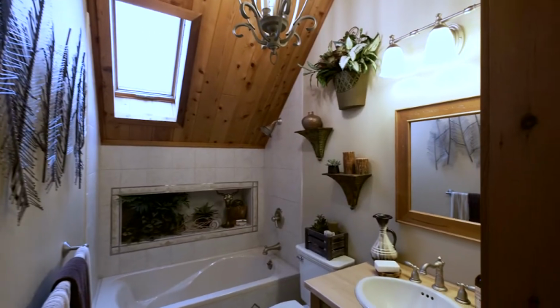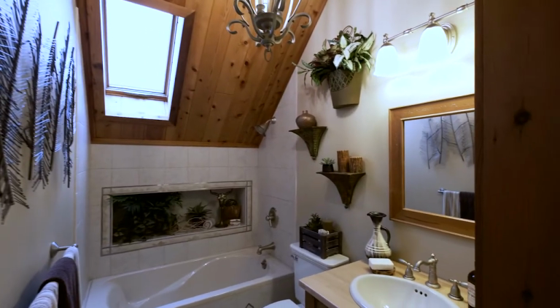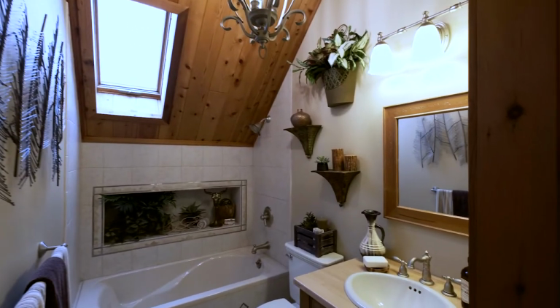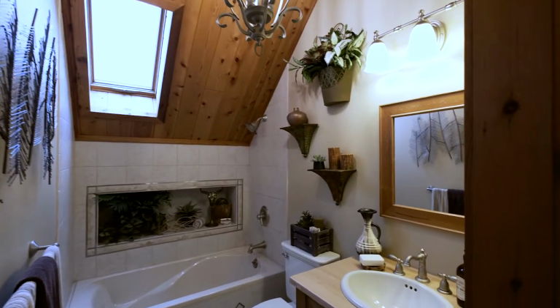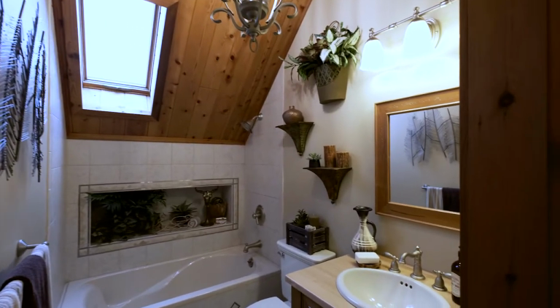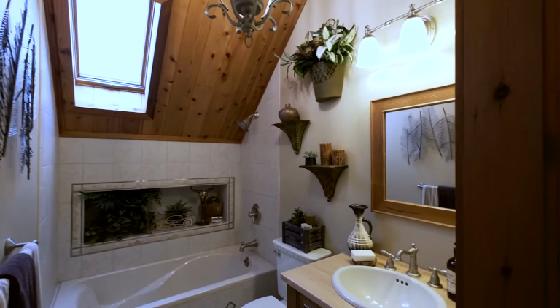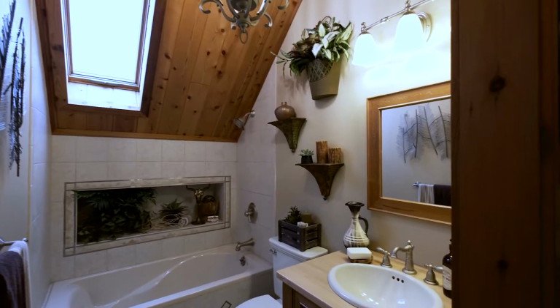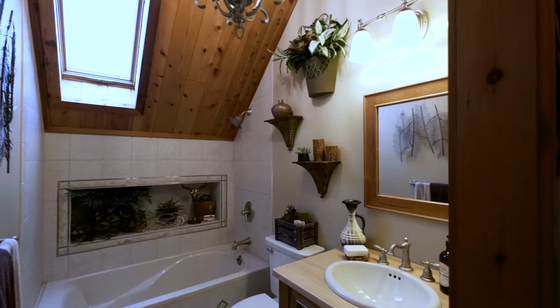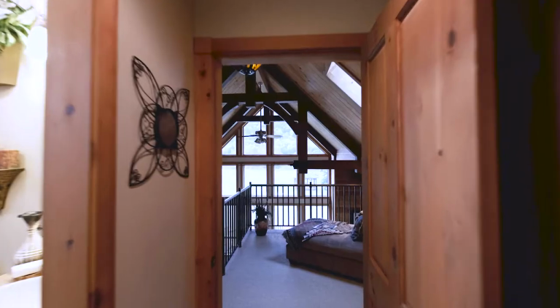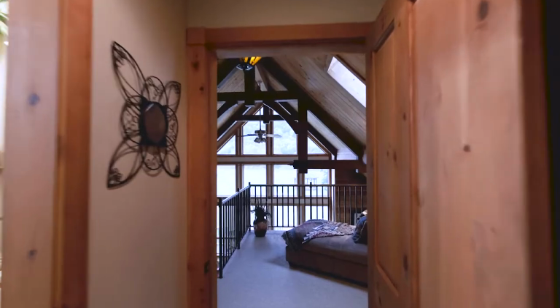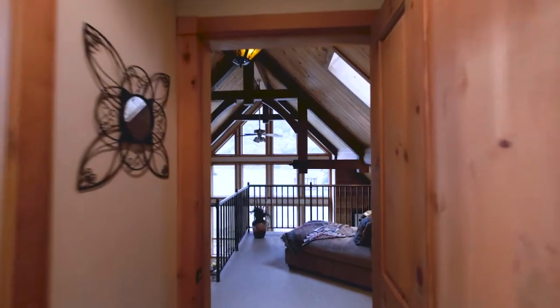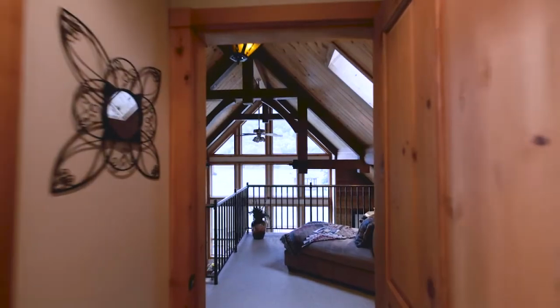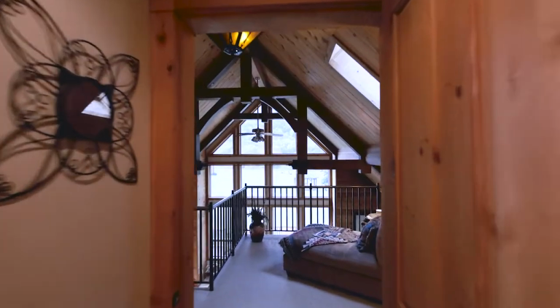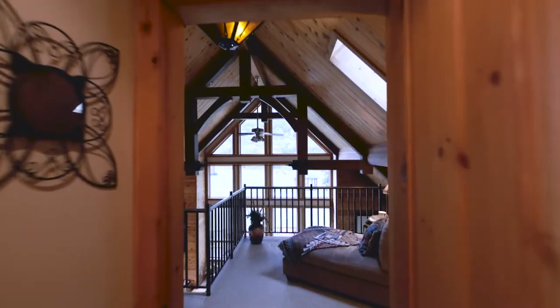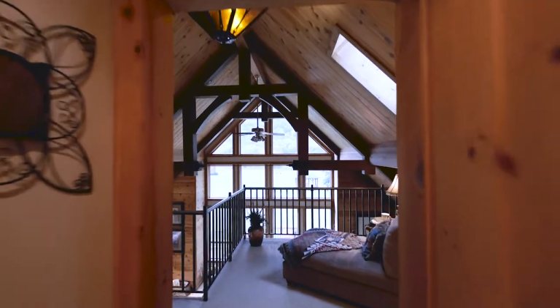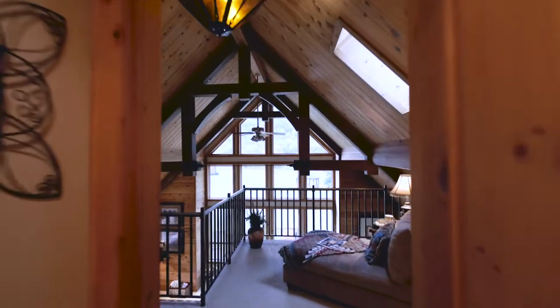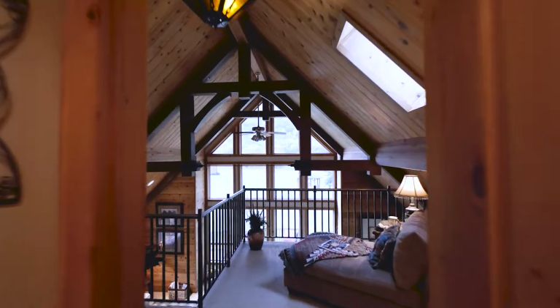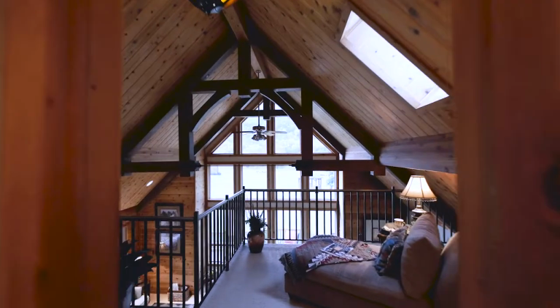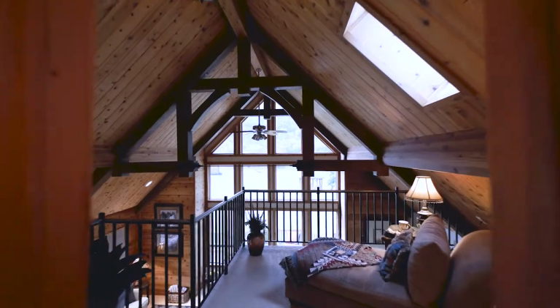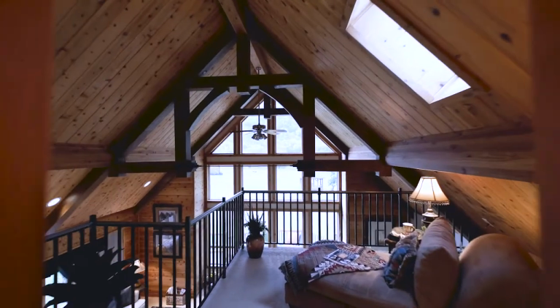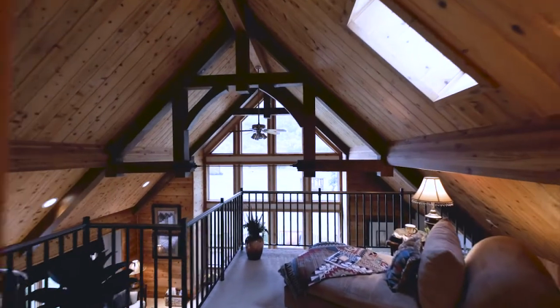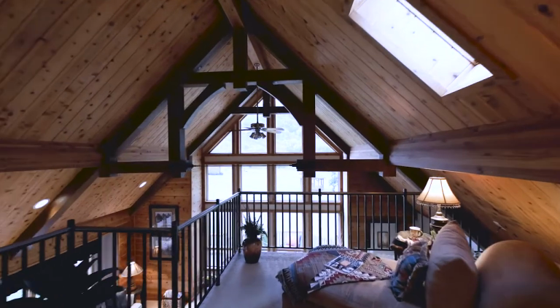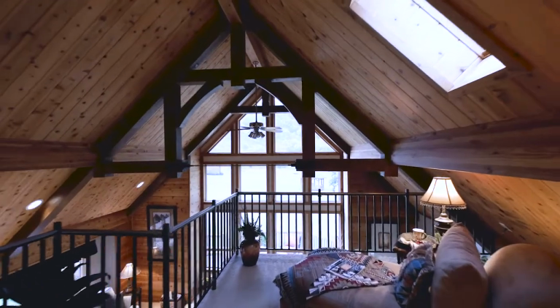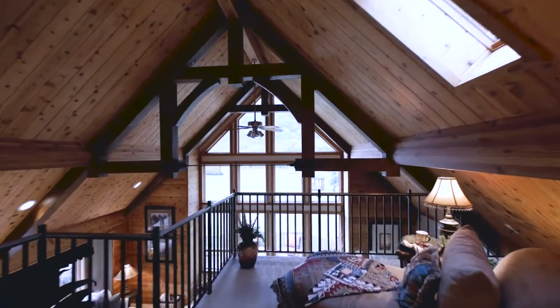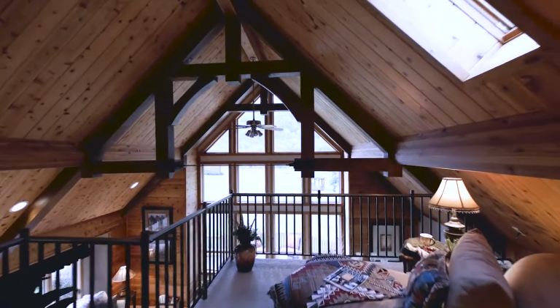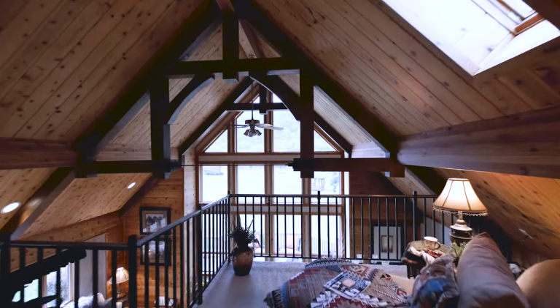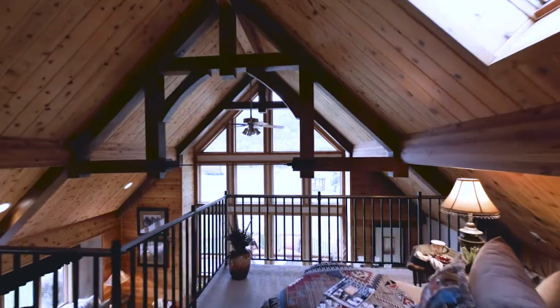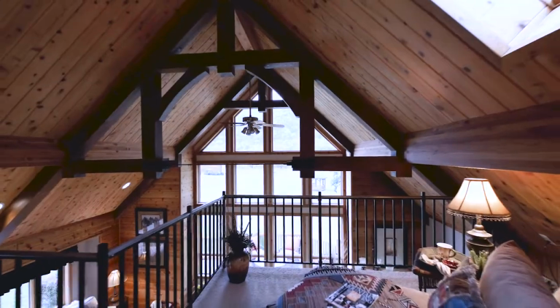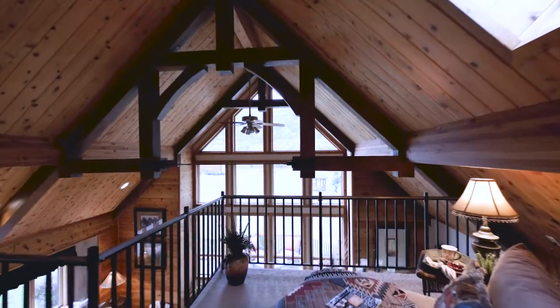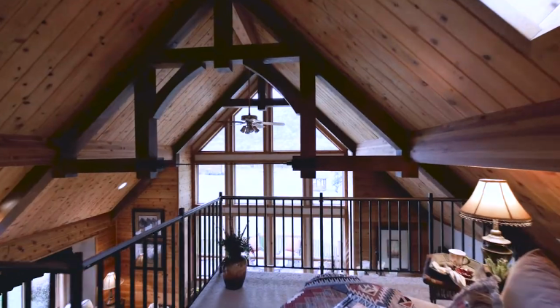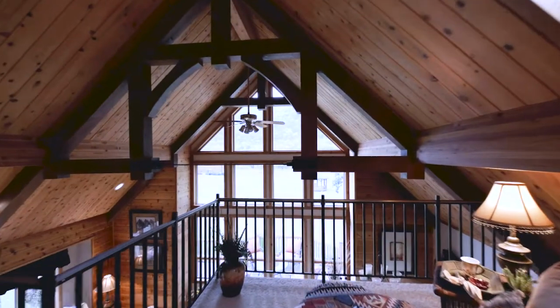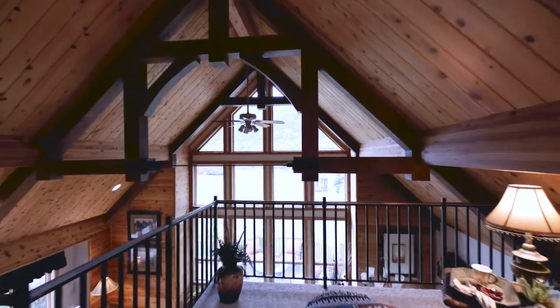All our homes are custom designed and our floor plans are a starting point you can use to design your dream home.